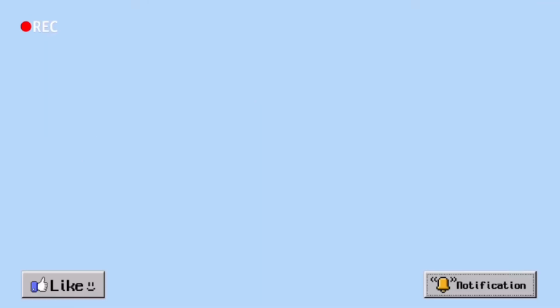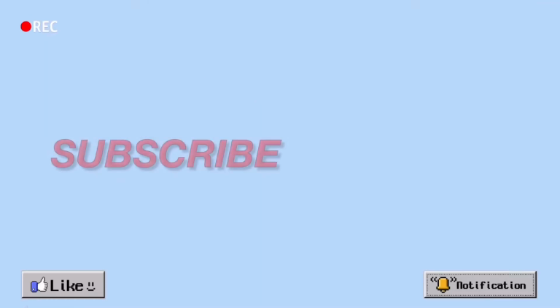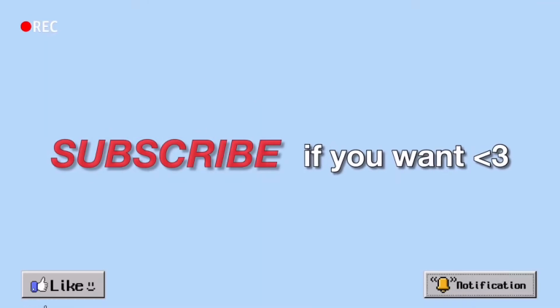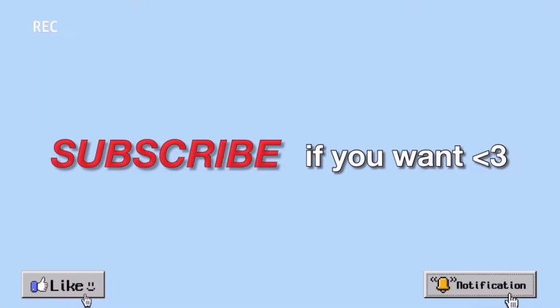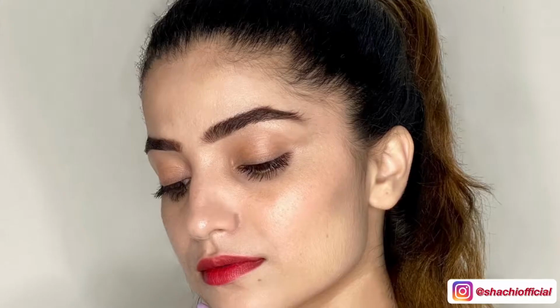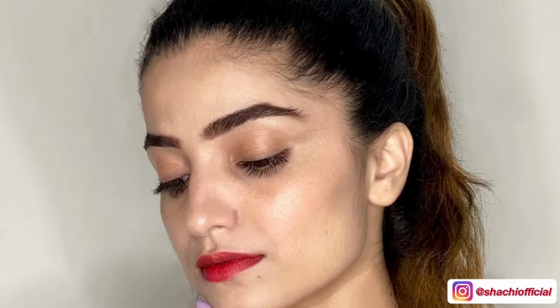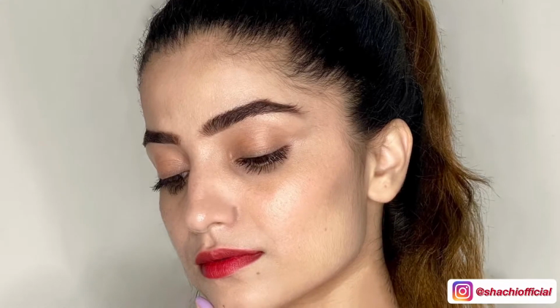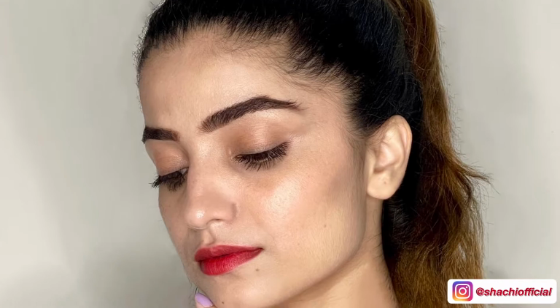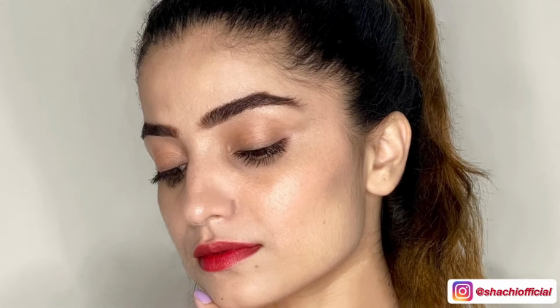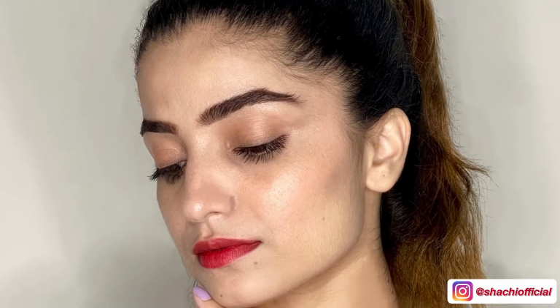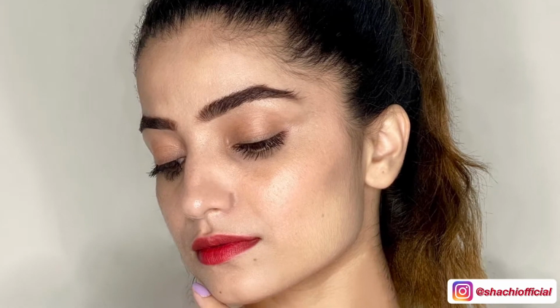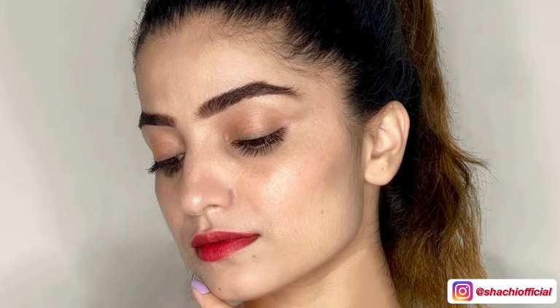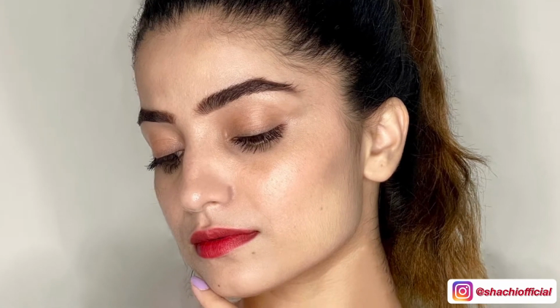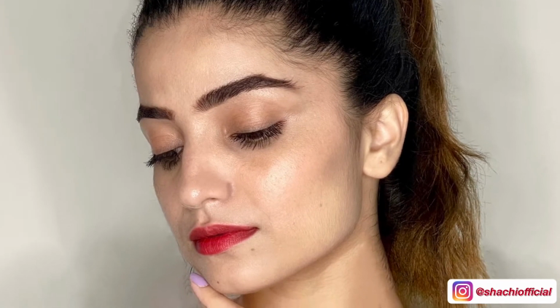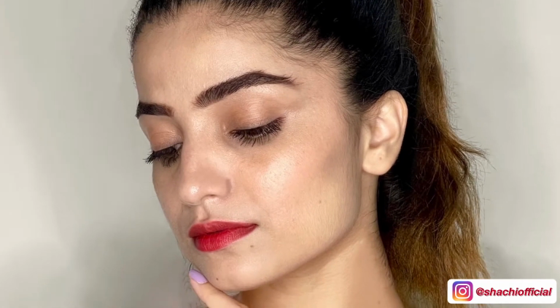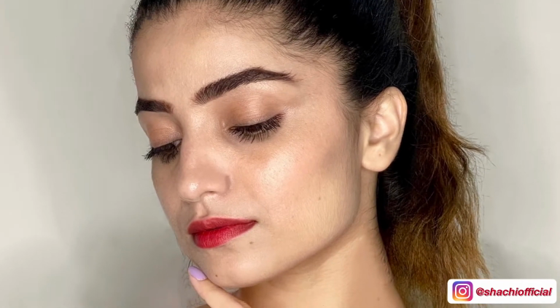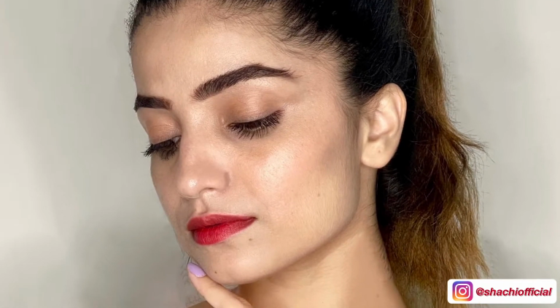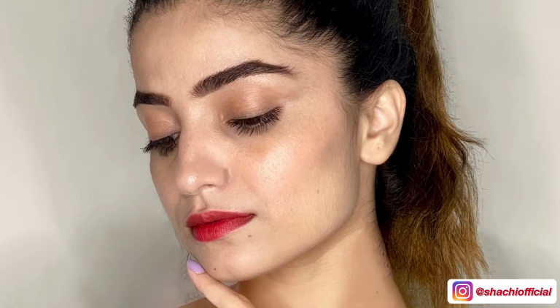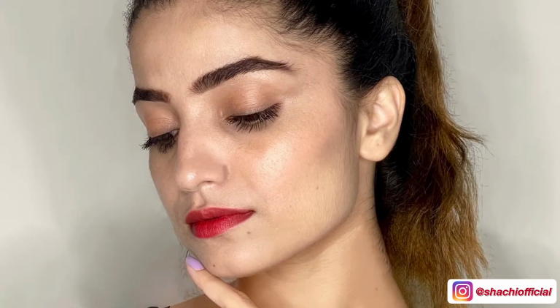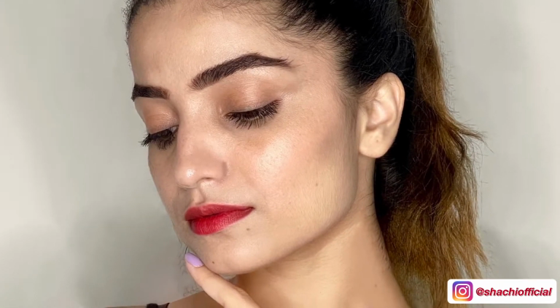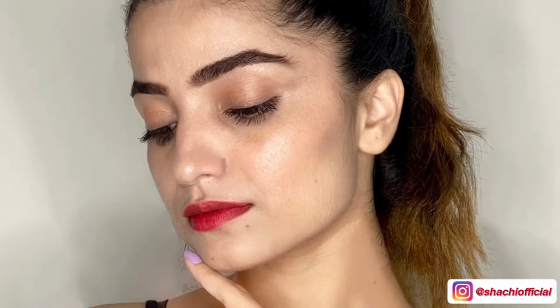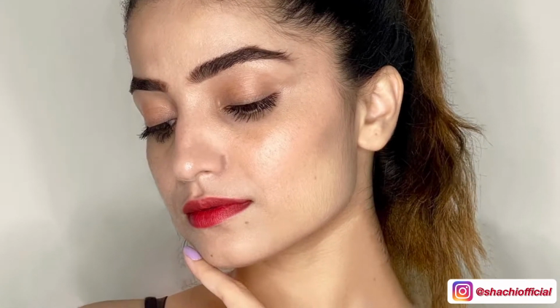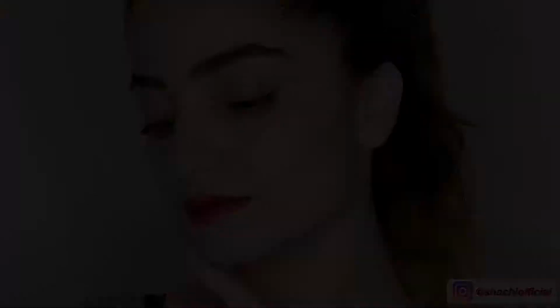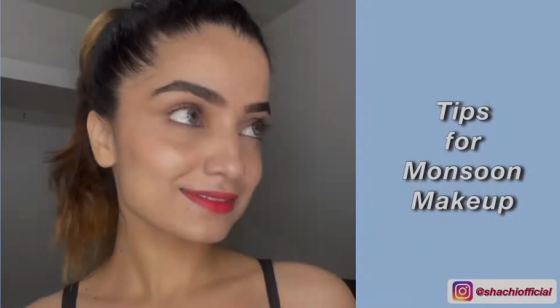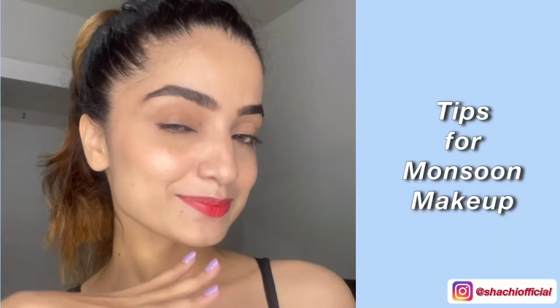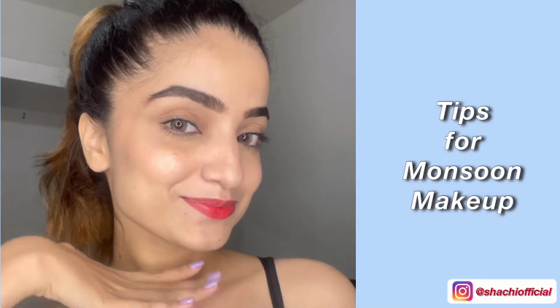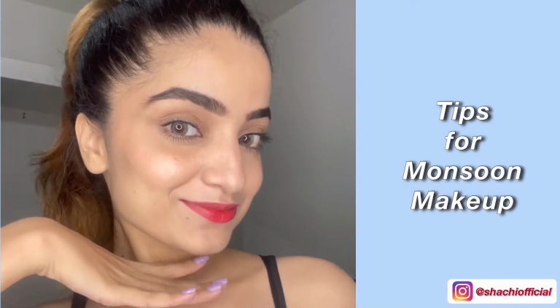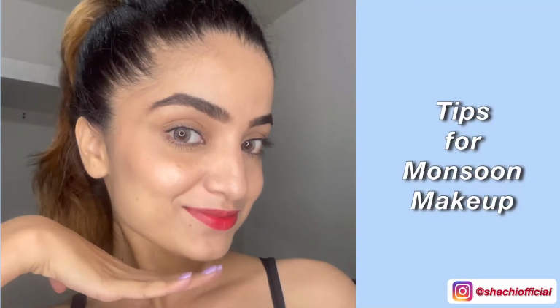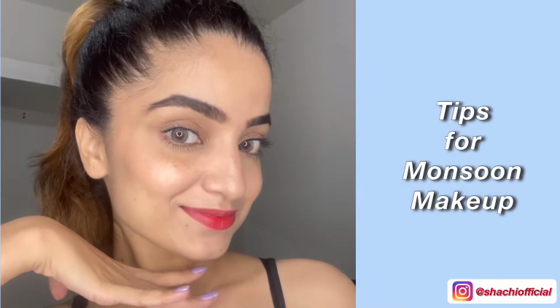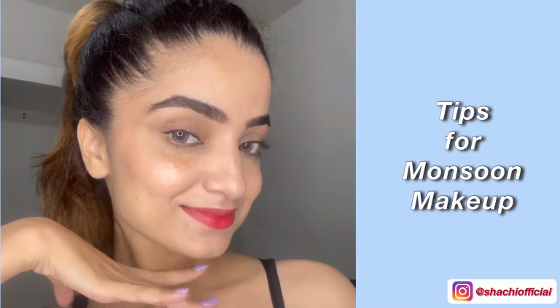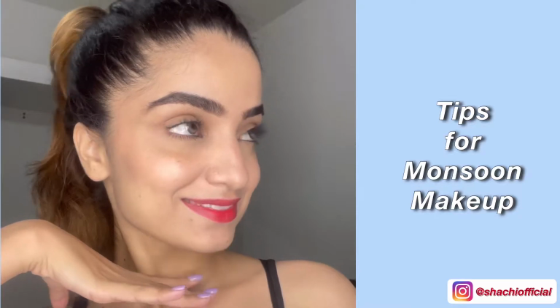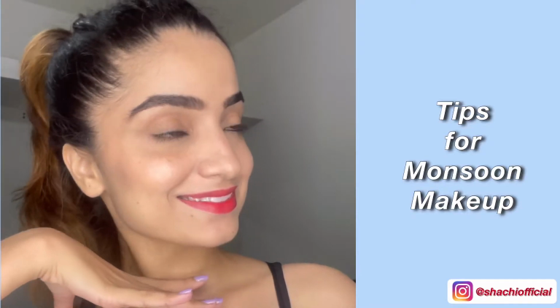Hey guys, welcome or welcome back to my channel. Today's video is a tutorial on how to do monsoon waterproof makeup.